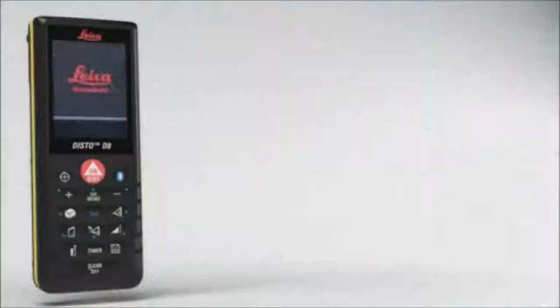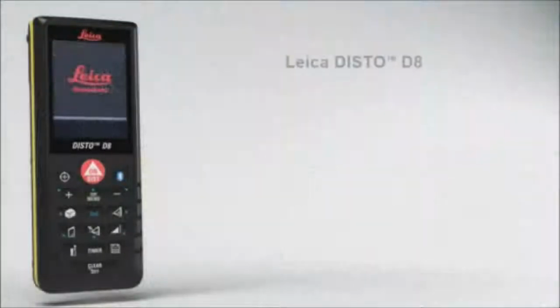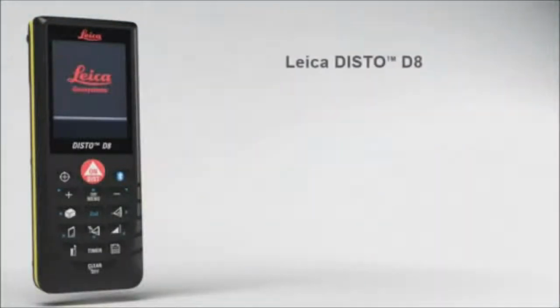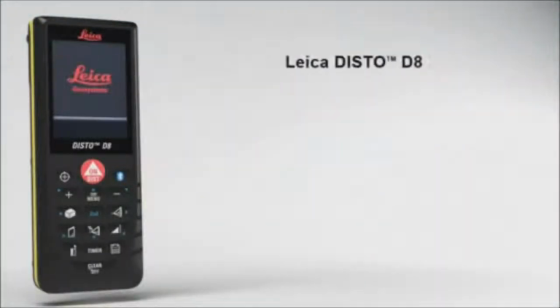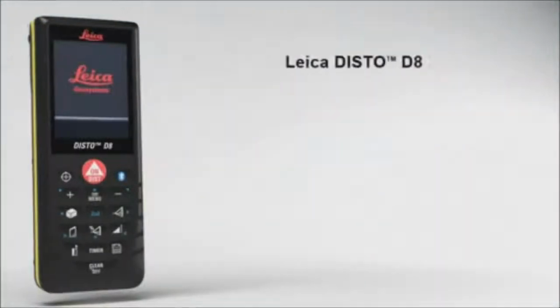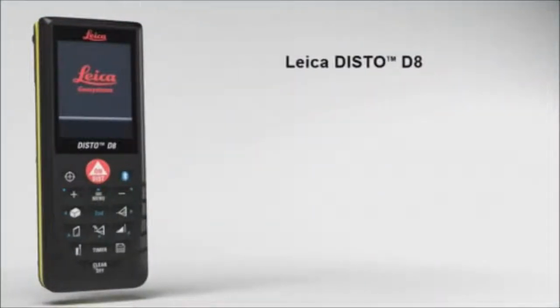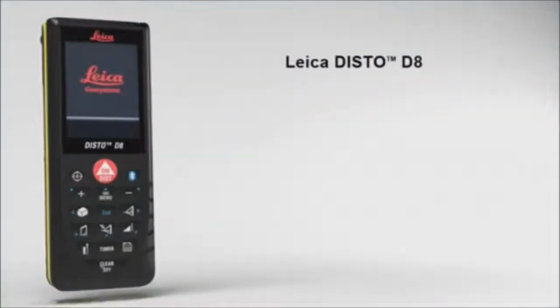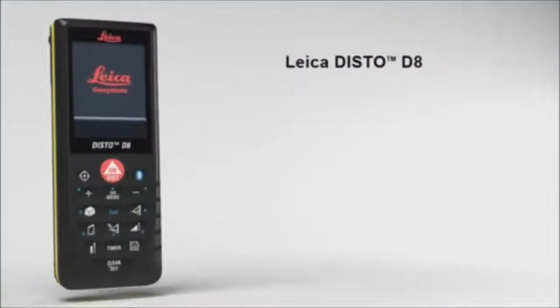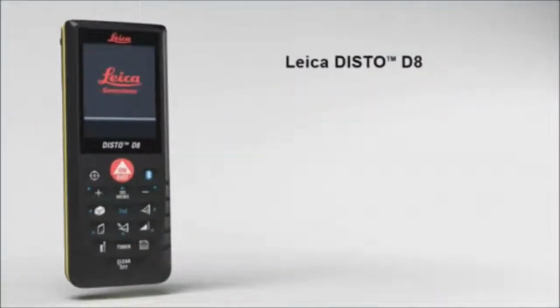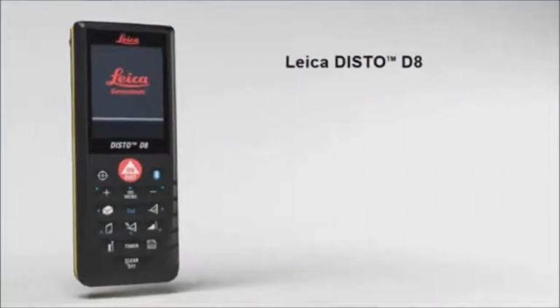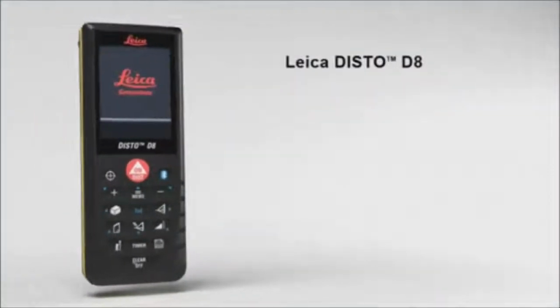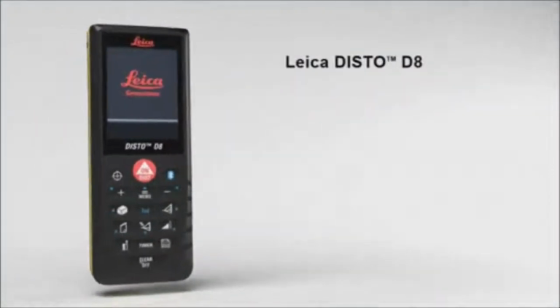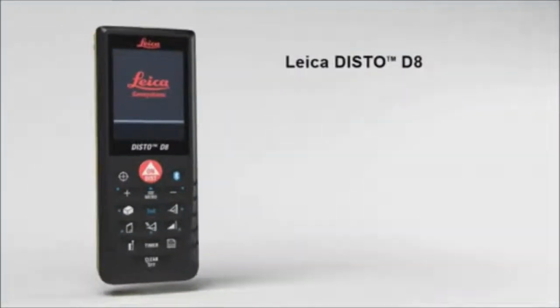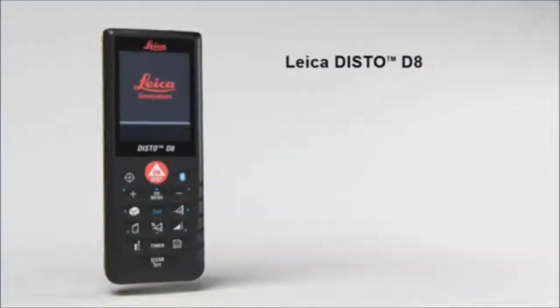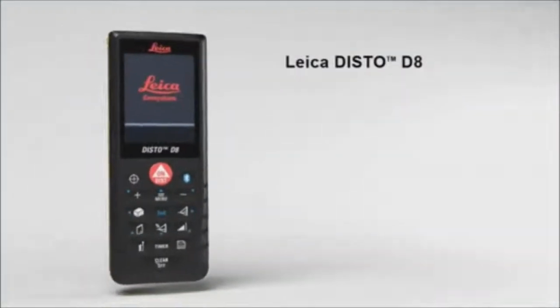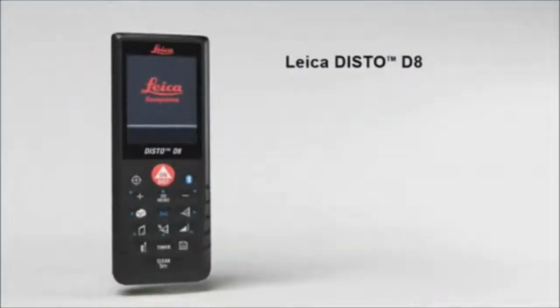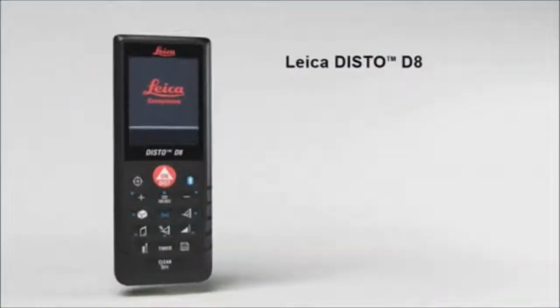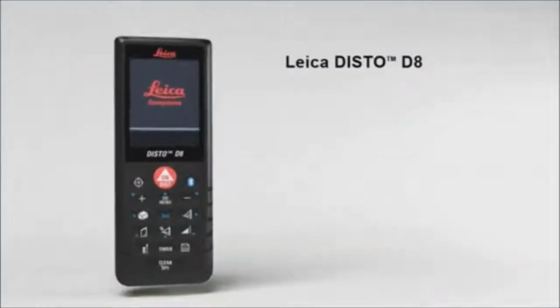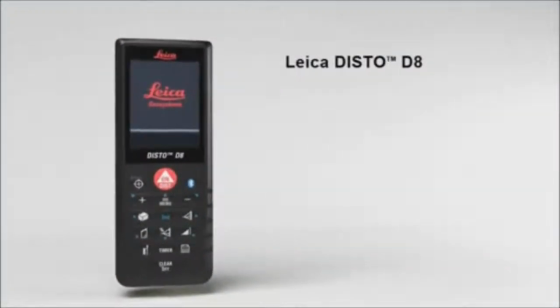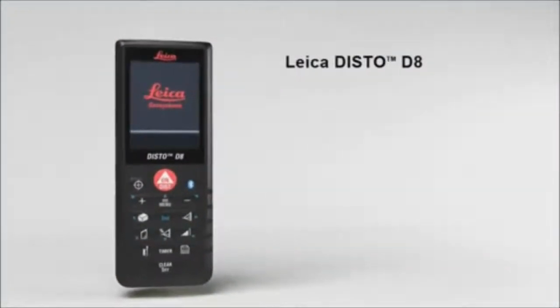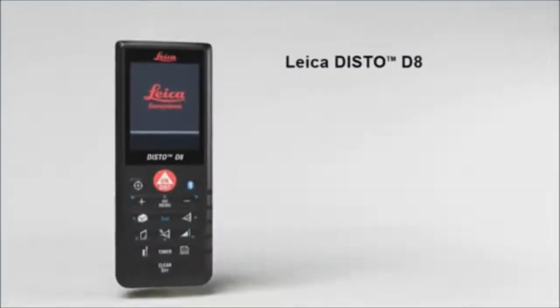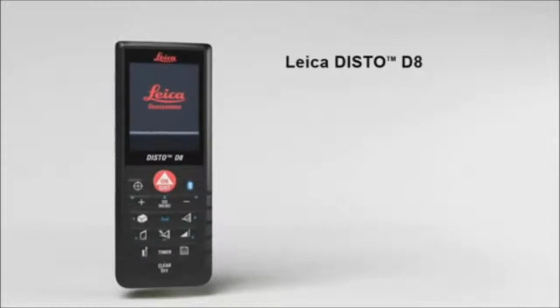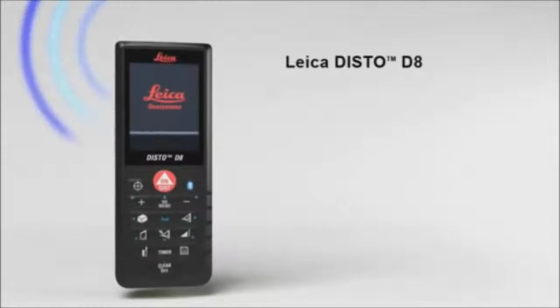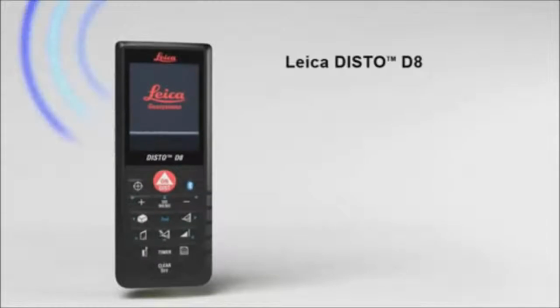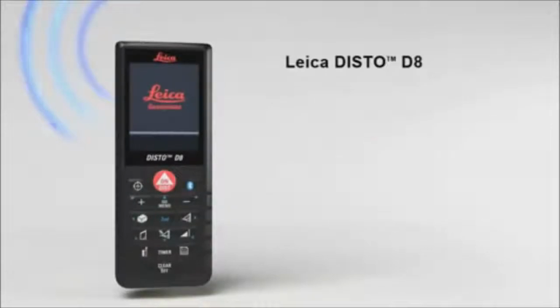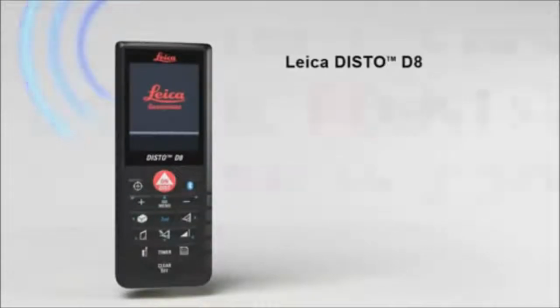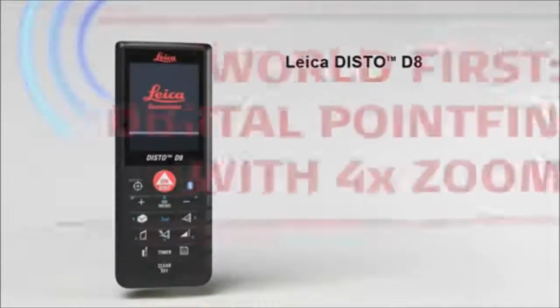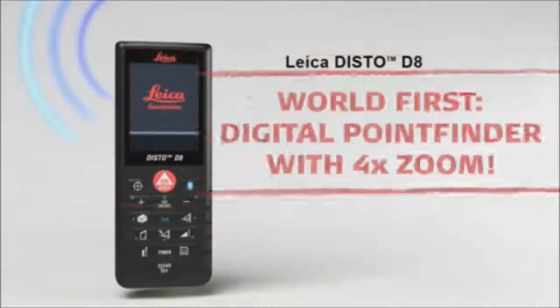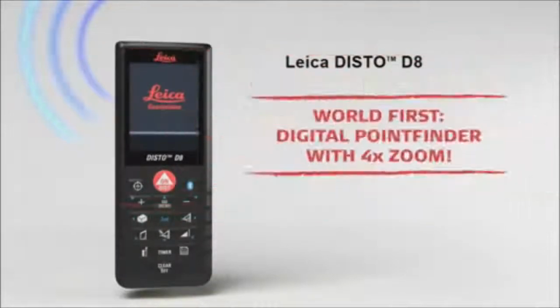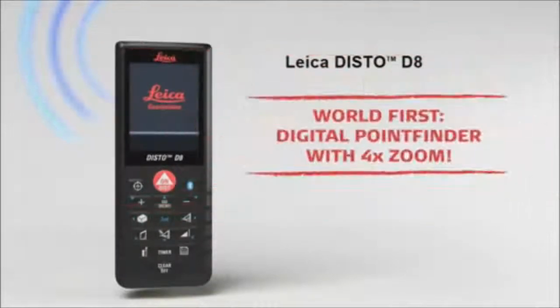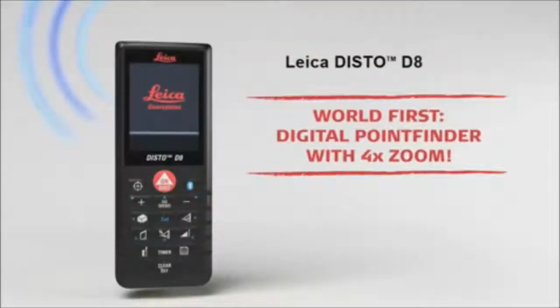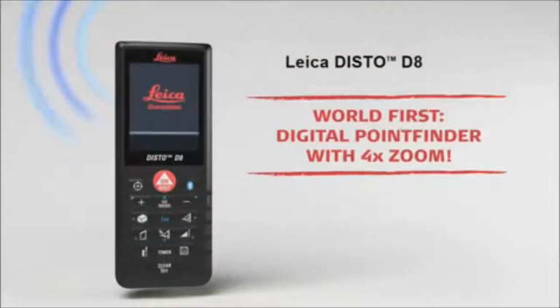You can even control the cursor movement on your PC with the Leica Disto. Leica Disto D8 — the versatile one for indoors and outdoors.